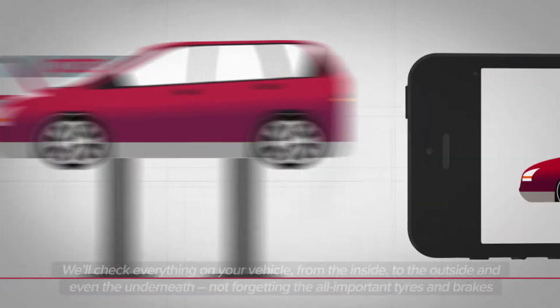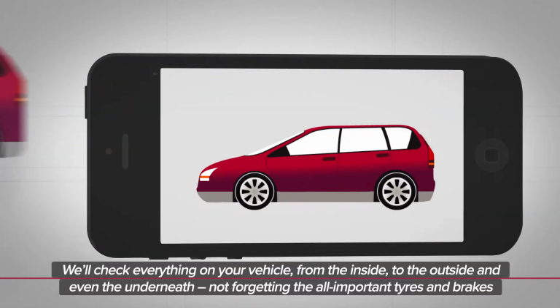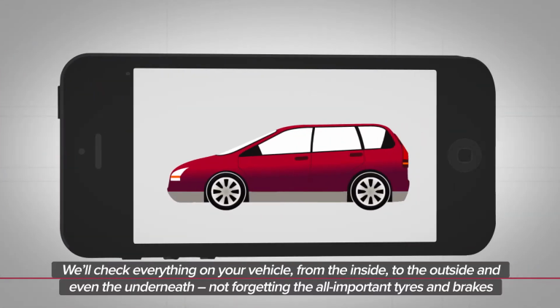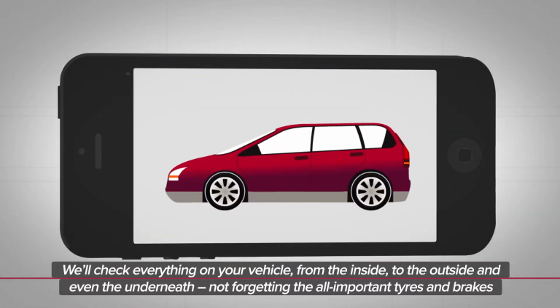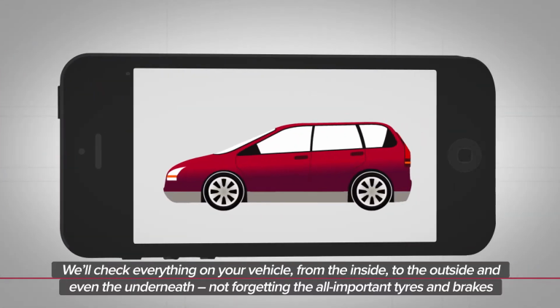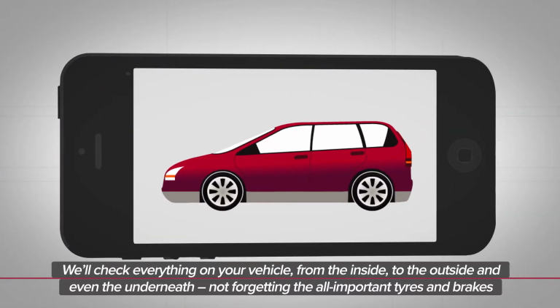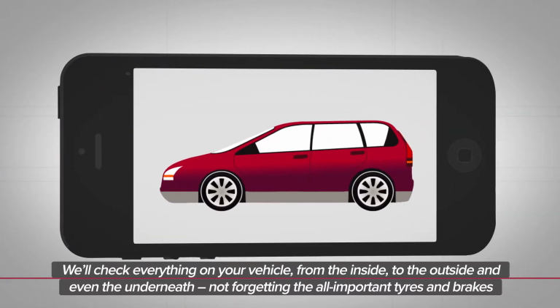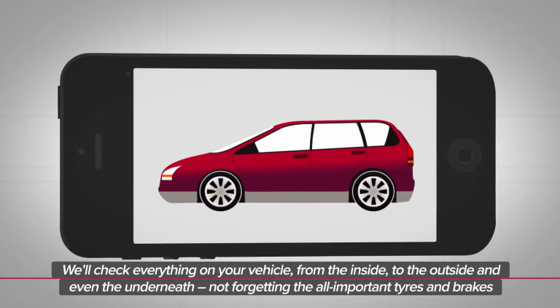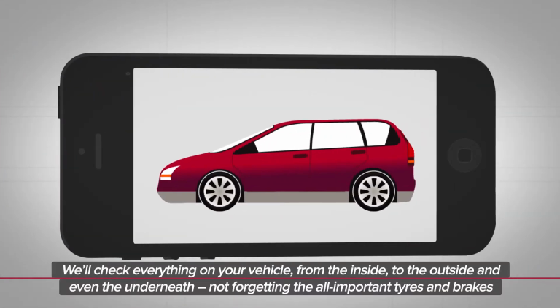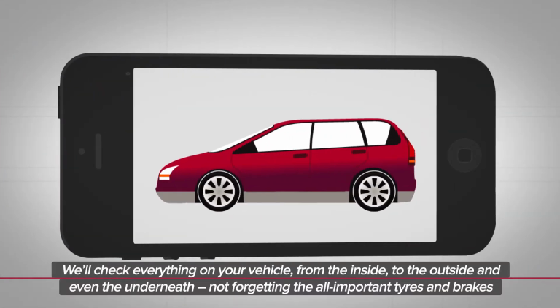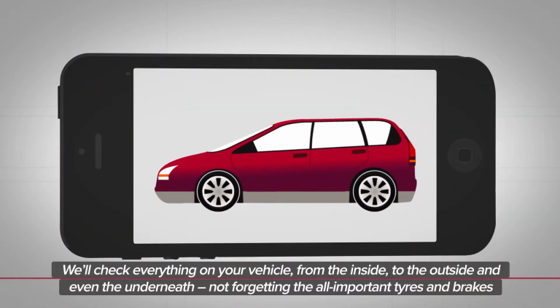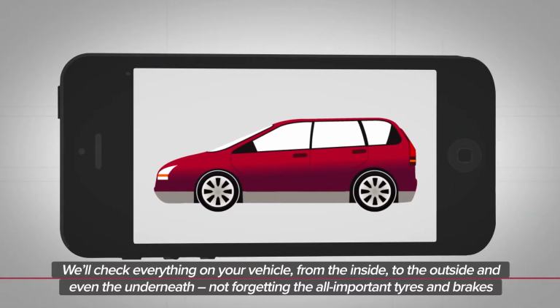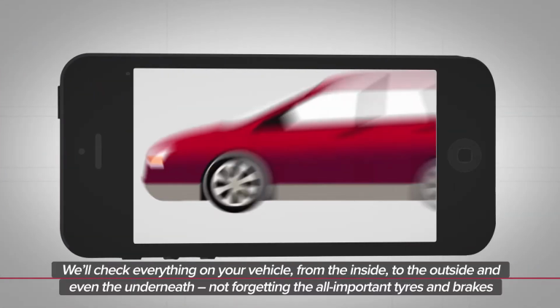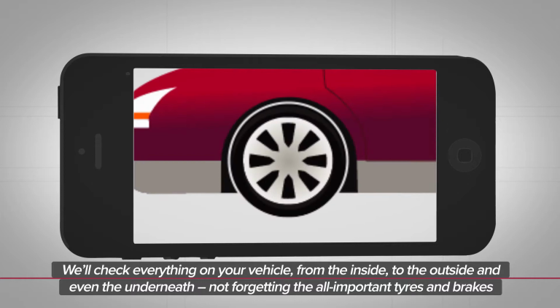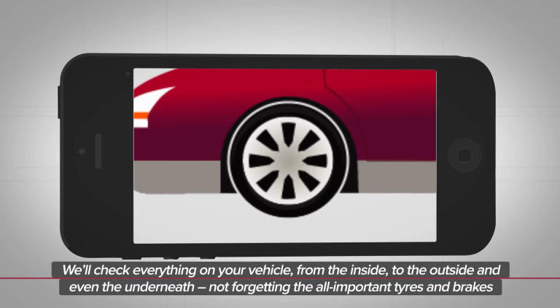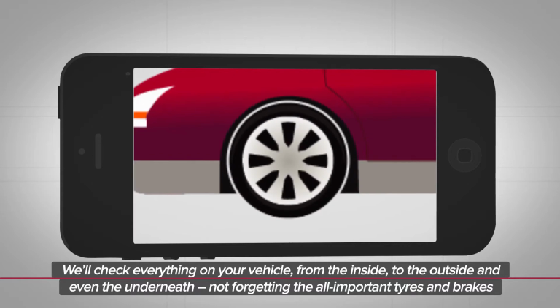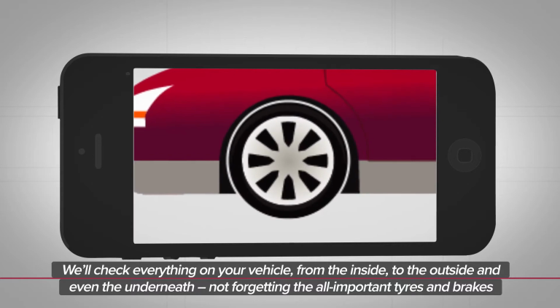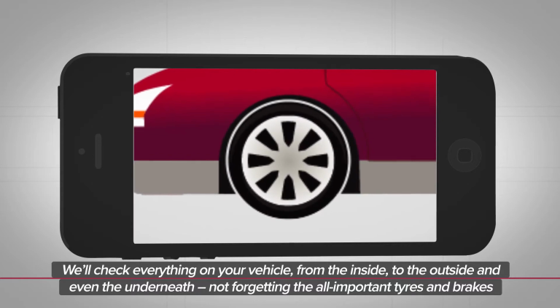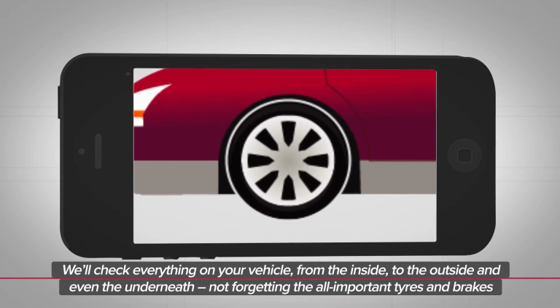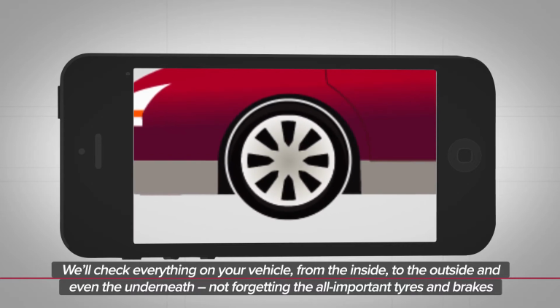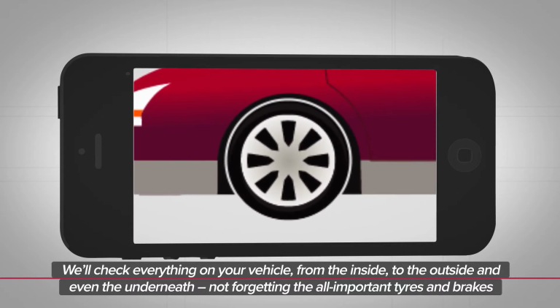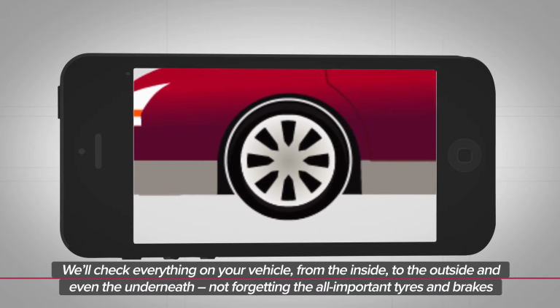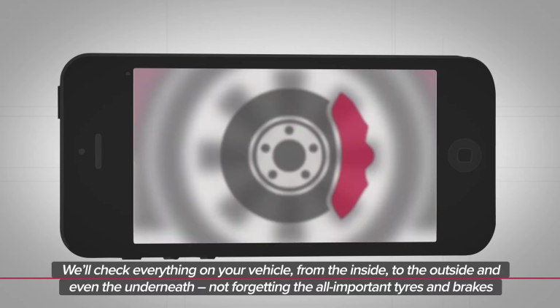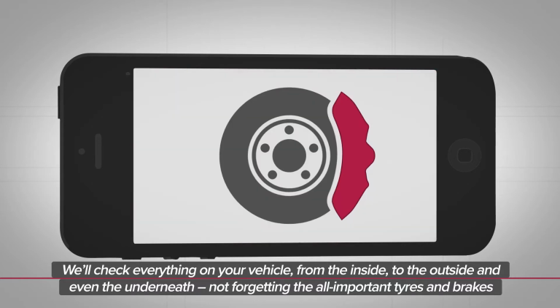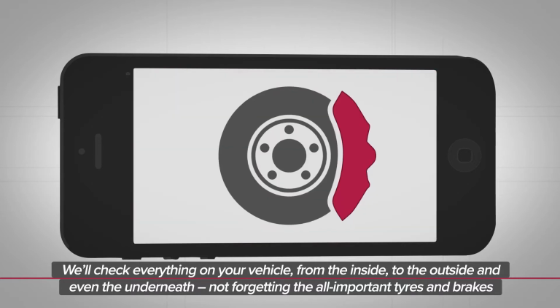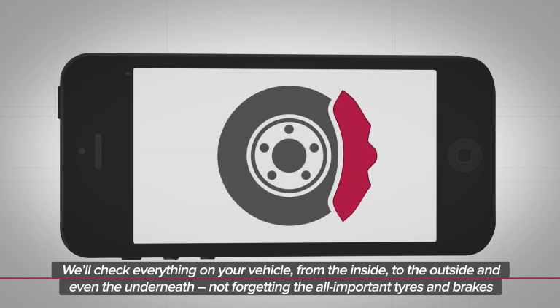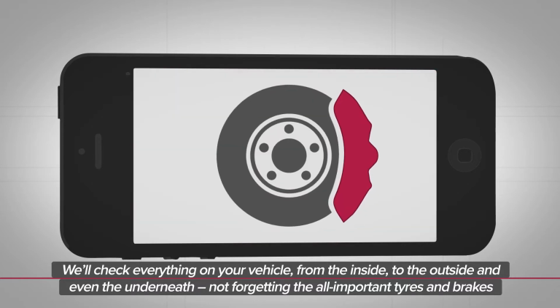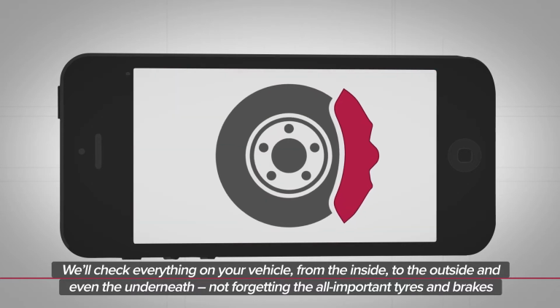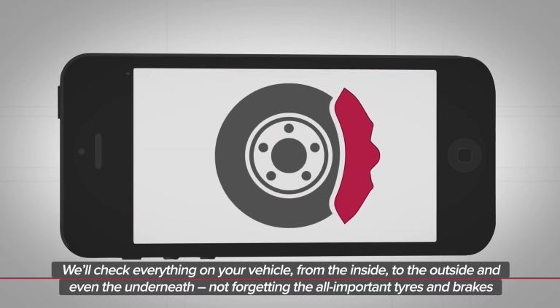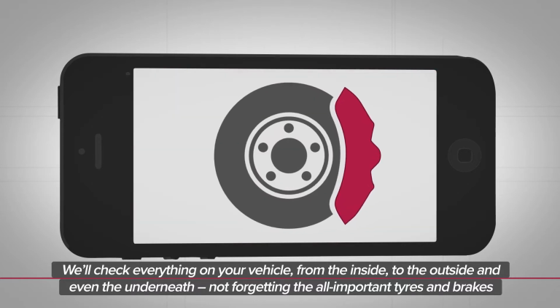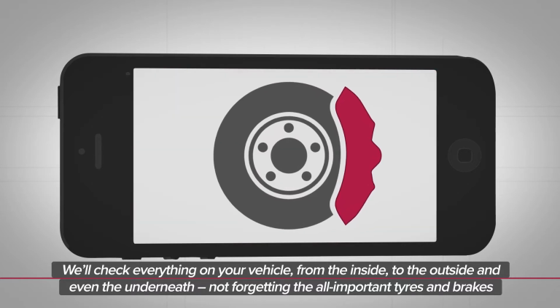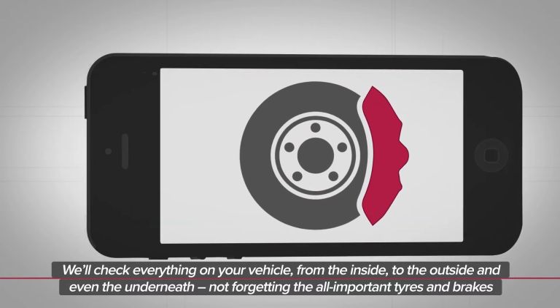We'll check everything on your vehicle, from the inside to the outside, and even the underneath, not forgetting the all-important tyres and brakes.